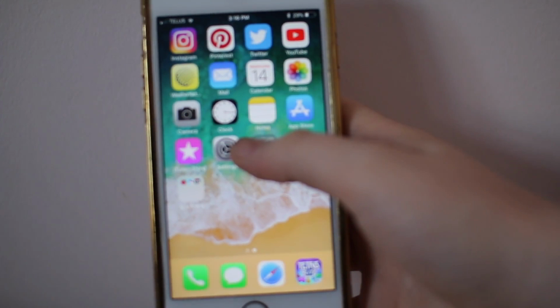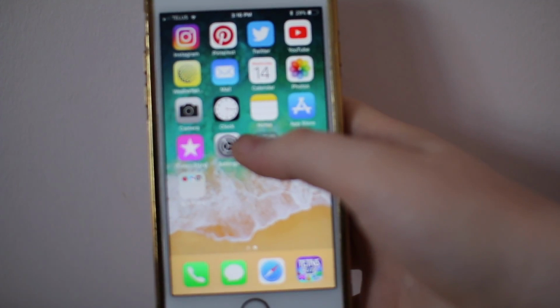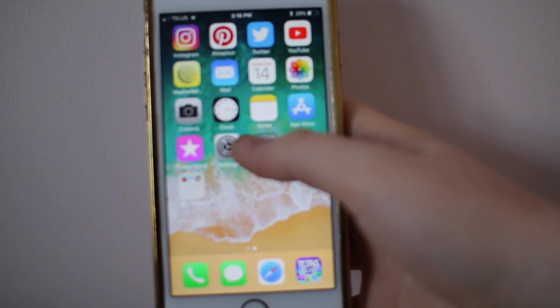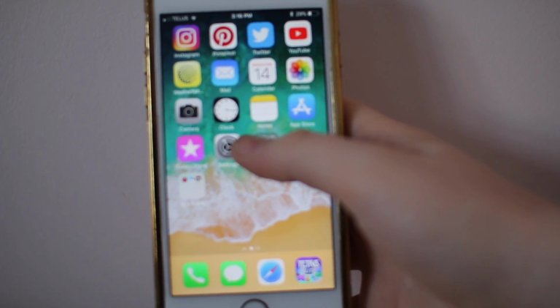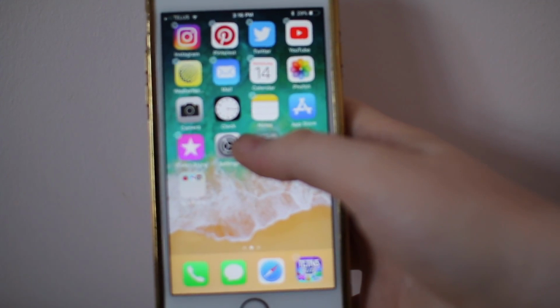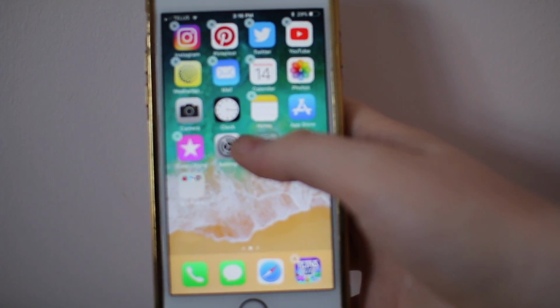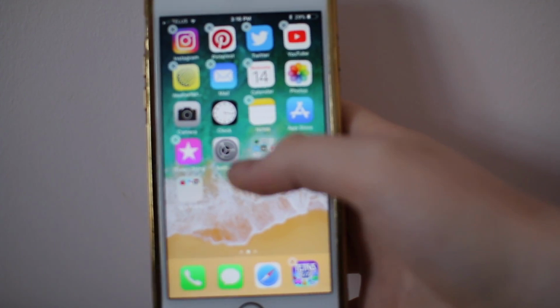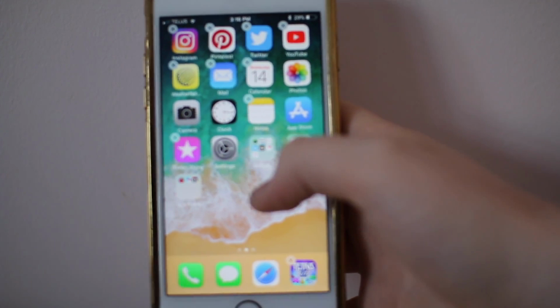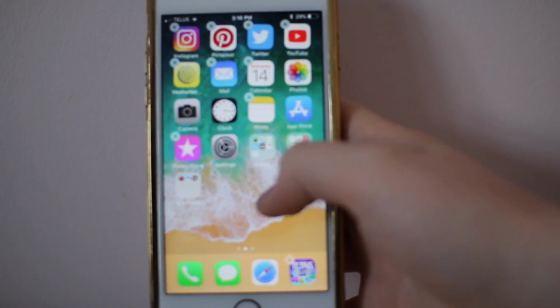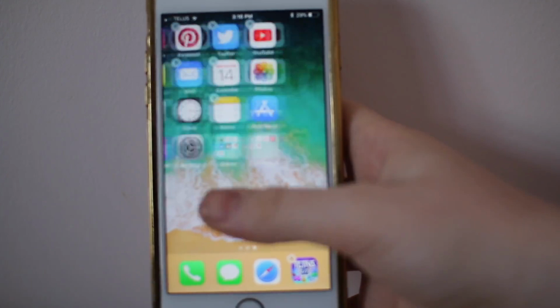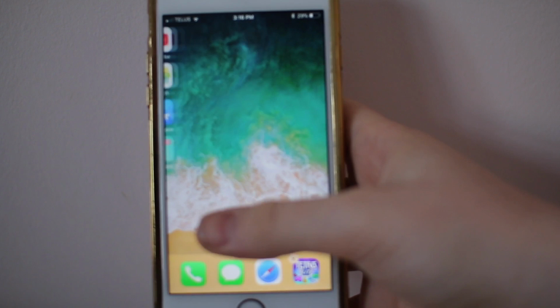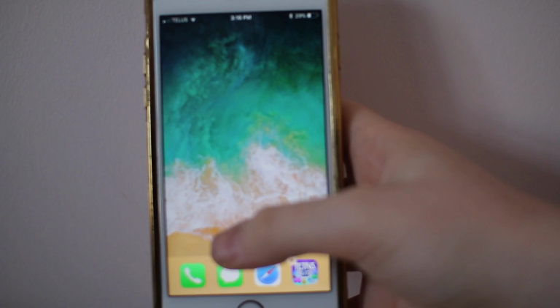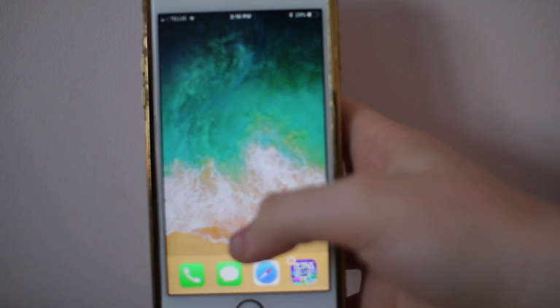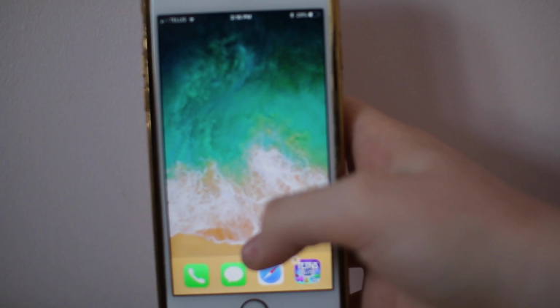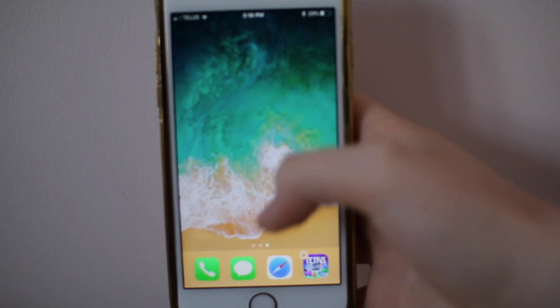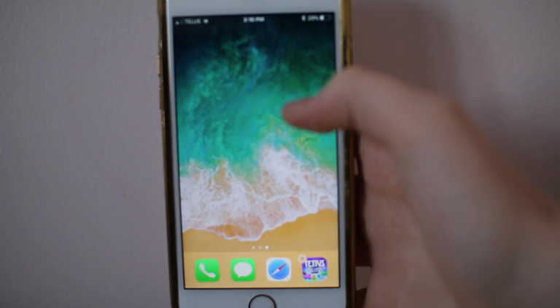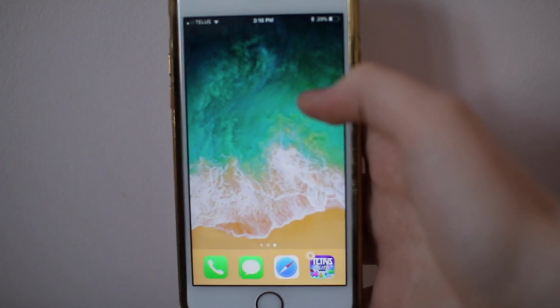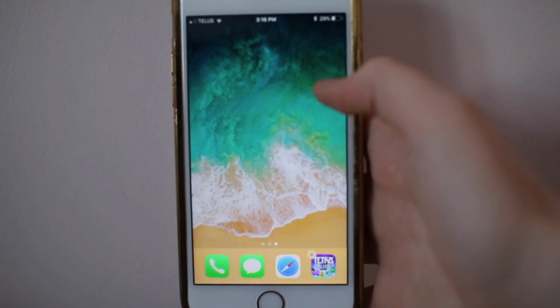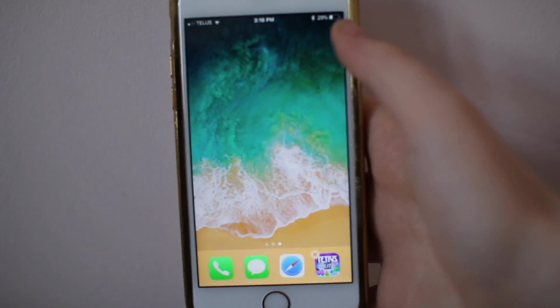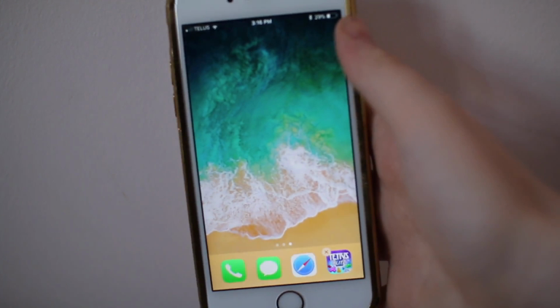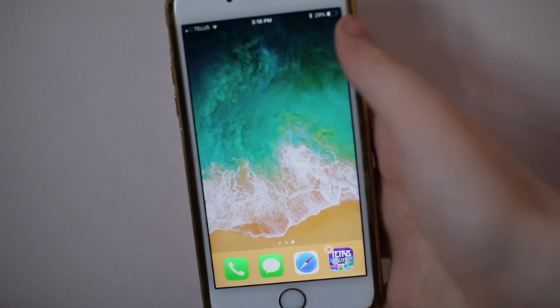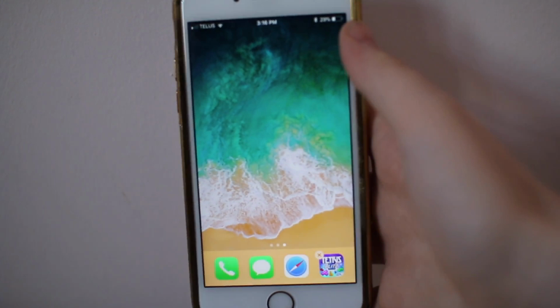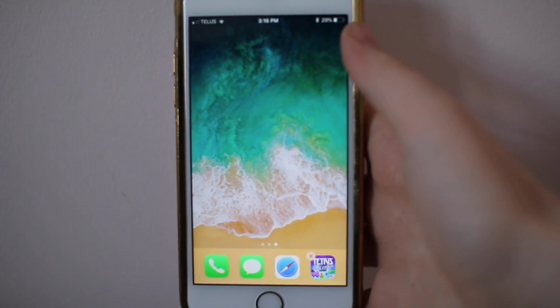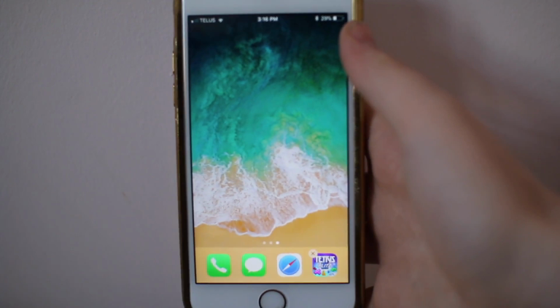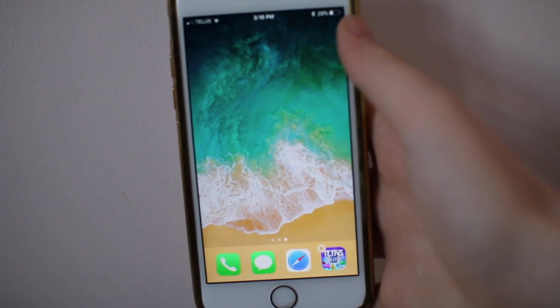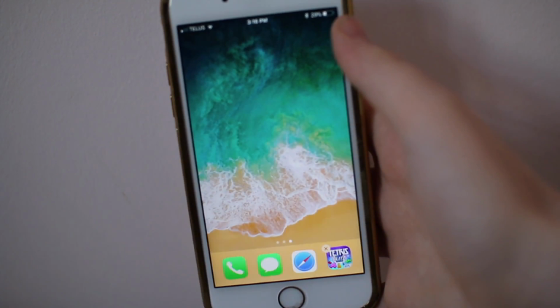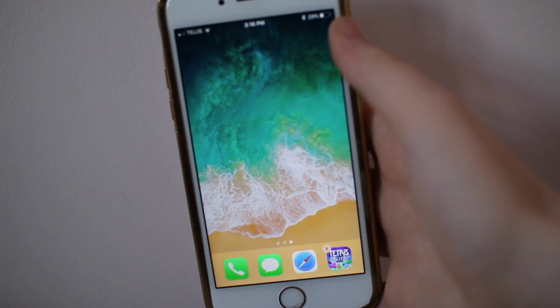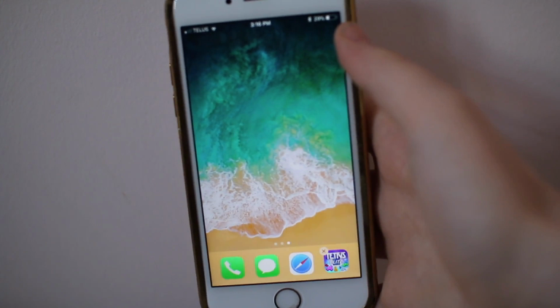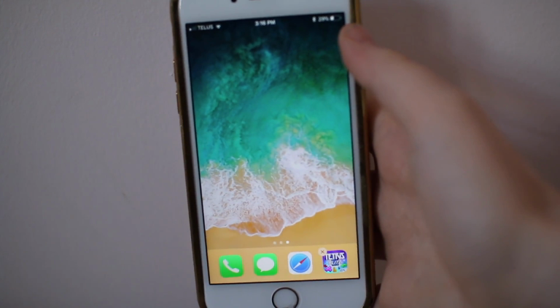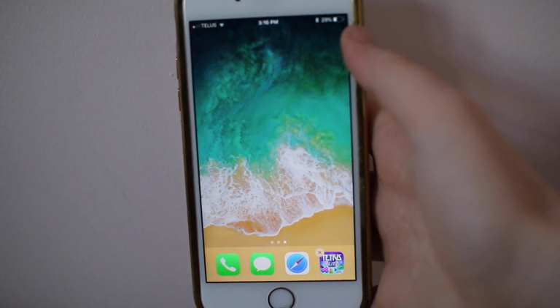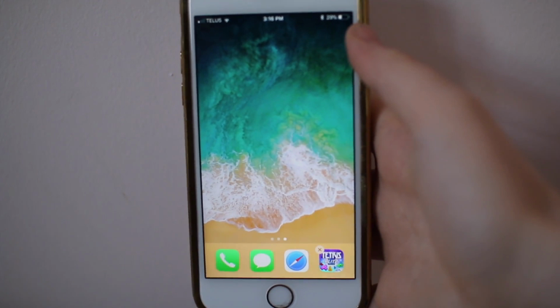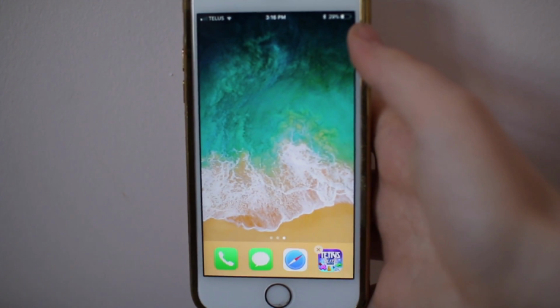Hey guys, welcome back to my channel. So today I'm going to be showing you what is on my iPhone 6S.